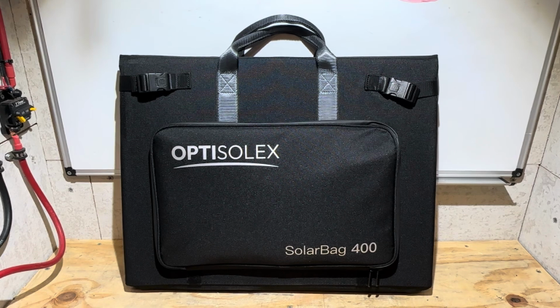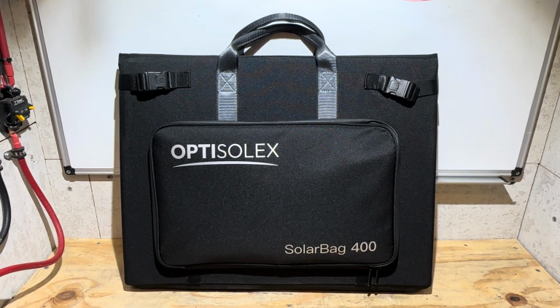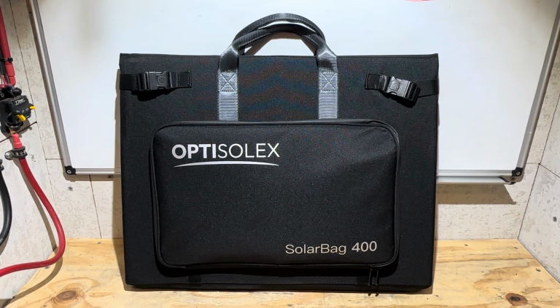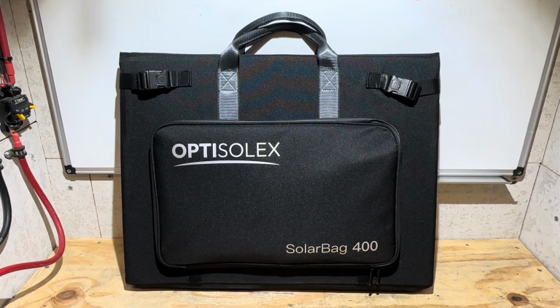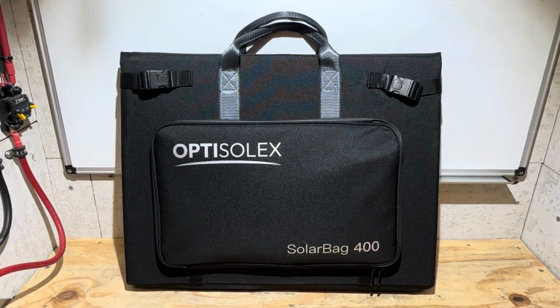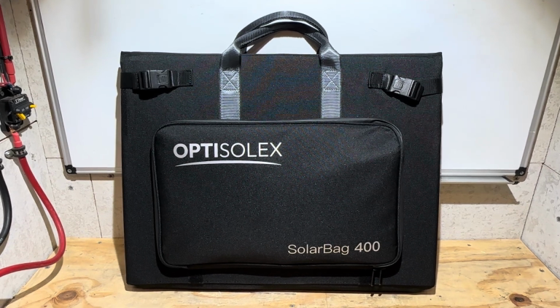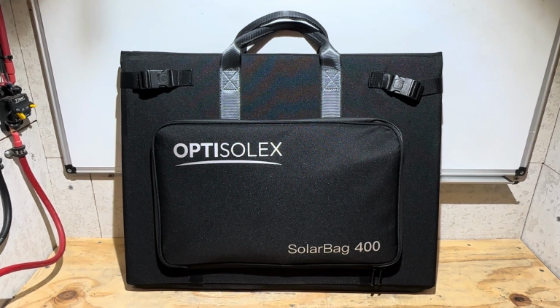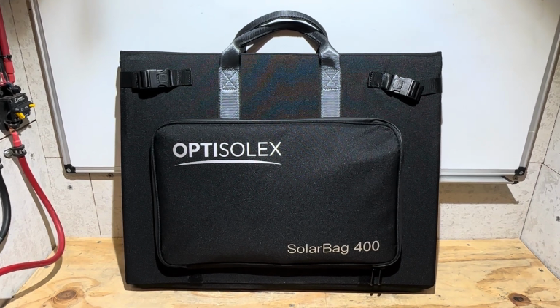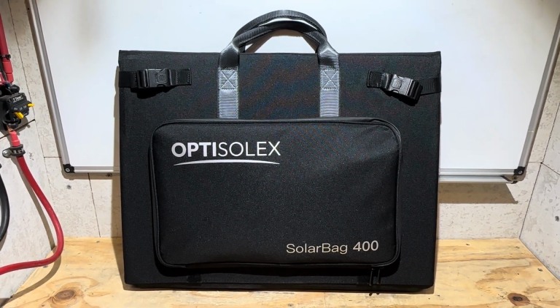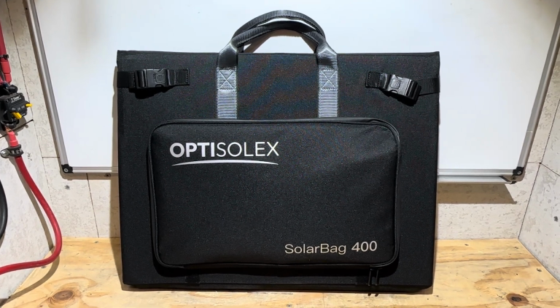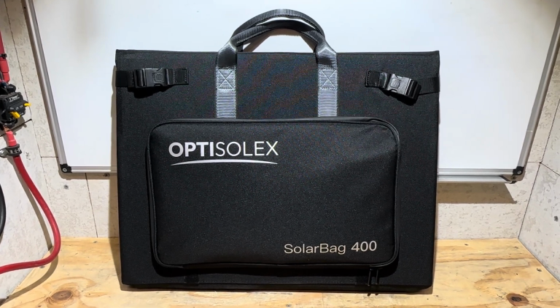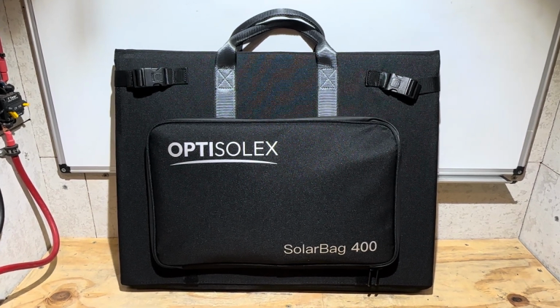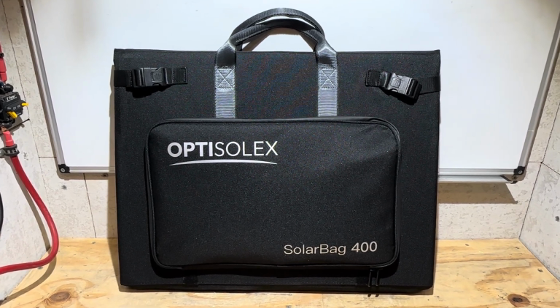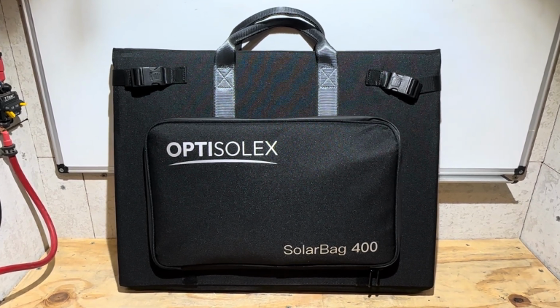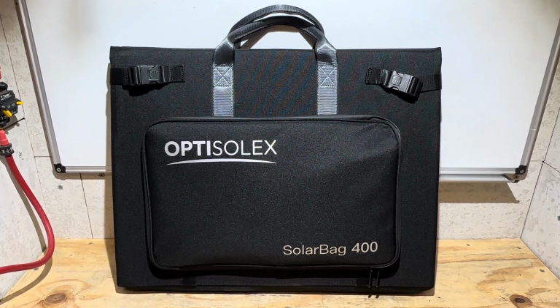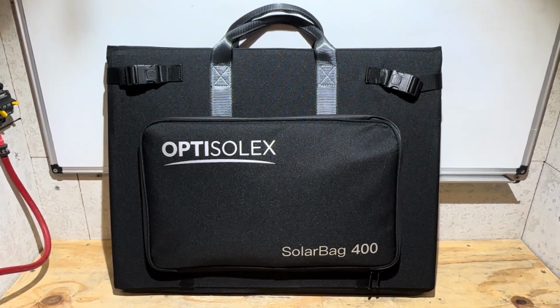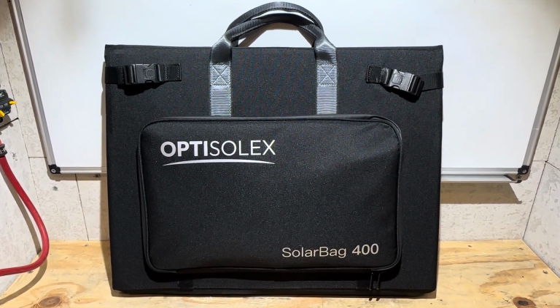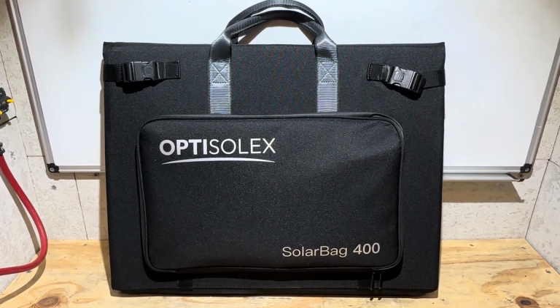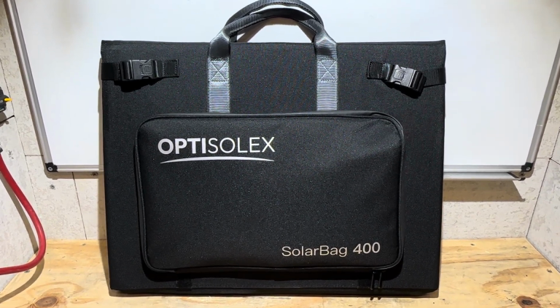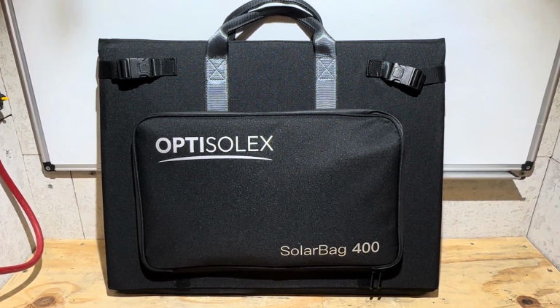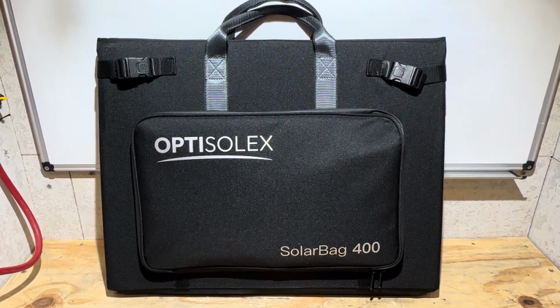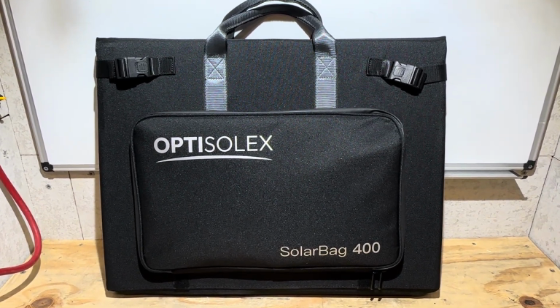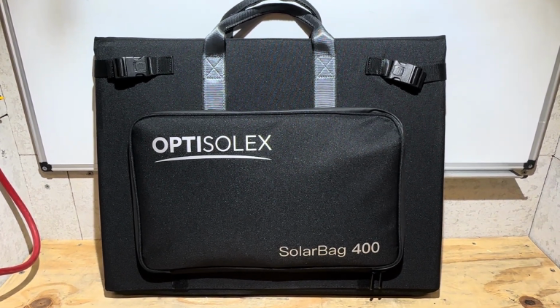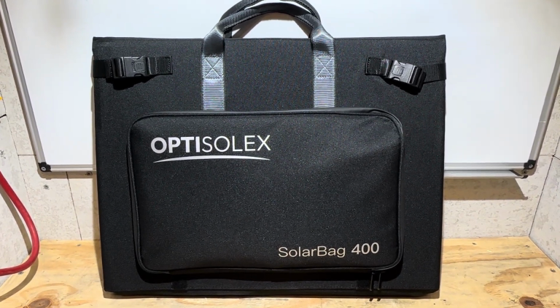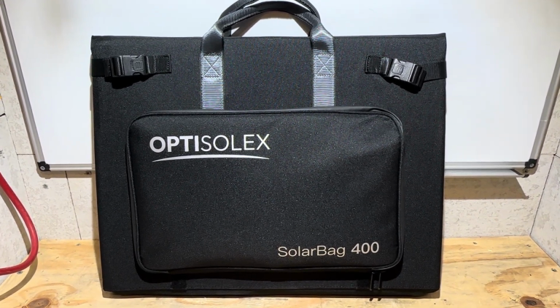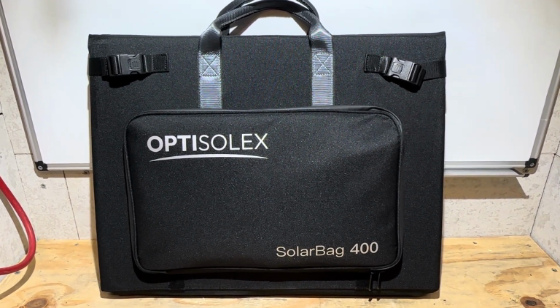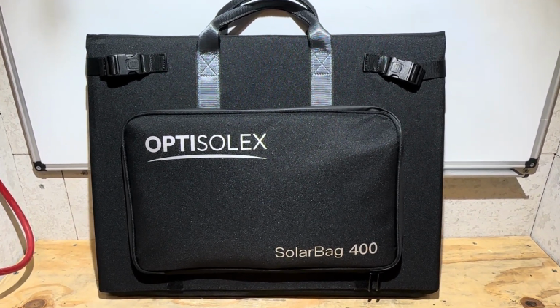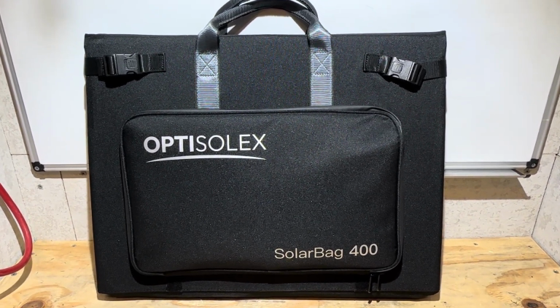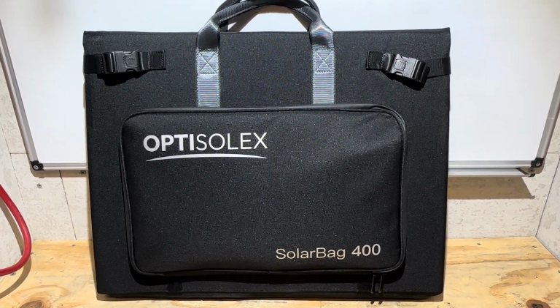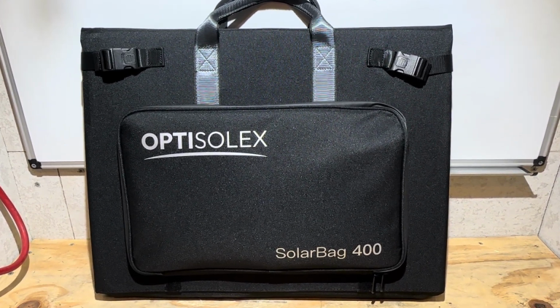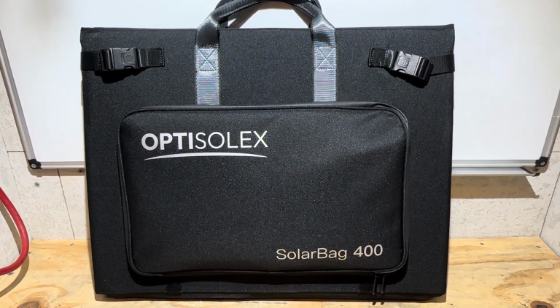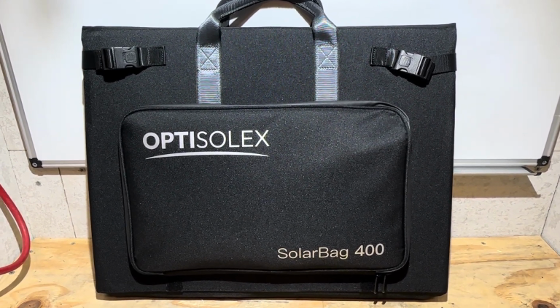On today's video, I'm going to check out this Optisolex Solar Bag 400 Watt Folding Solar Panel.